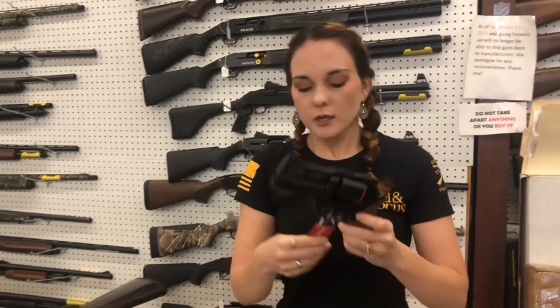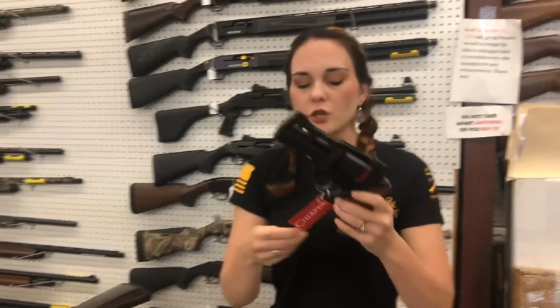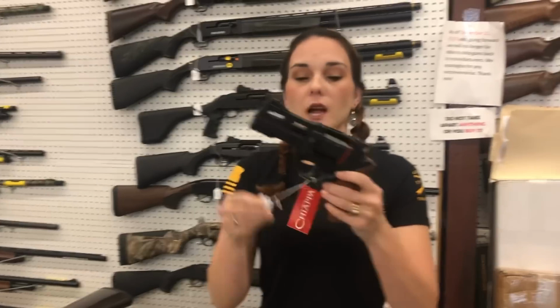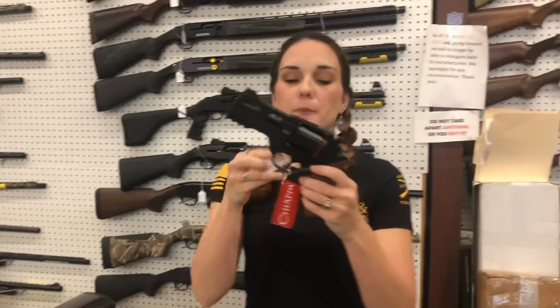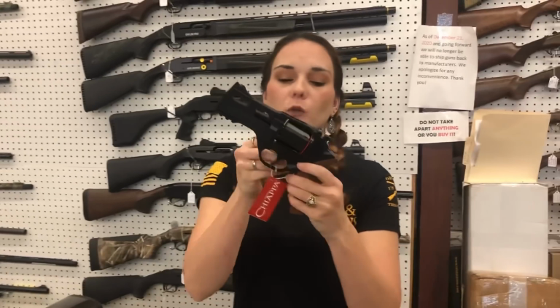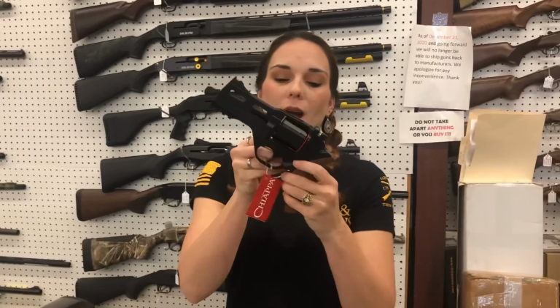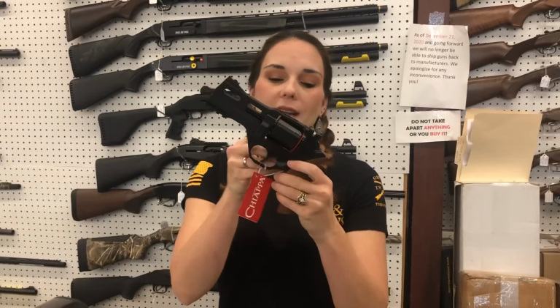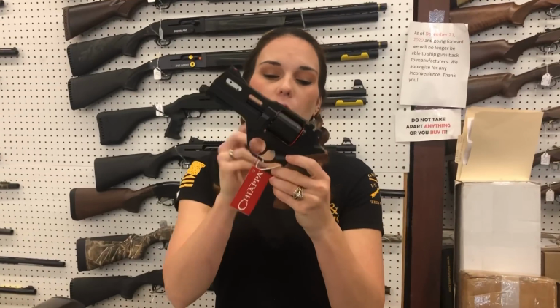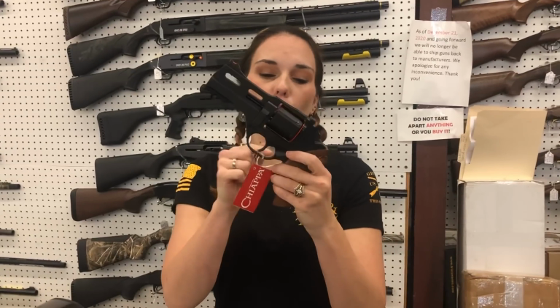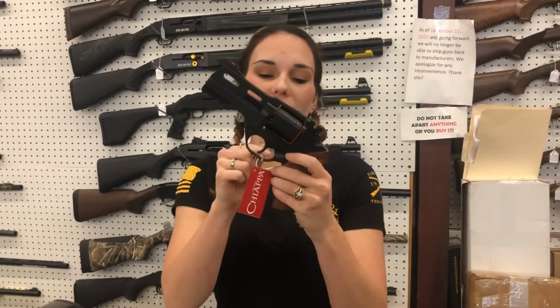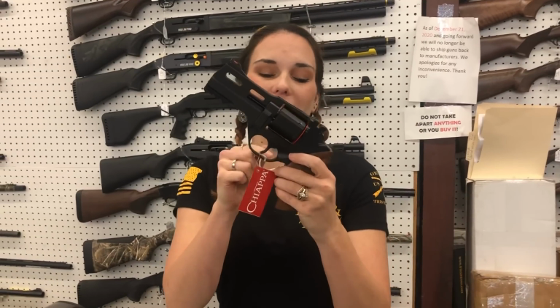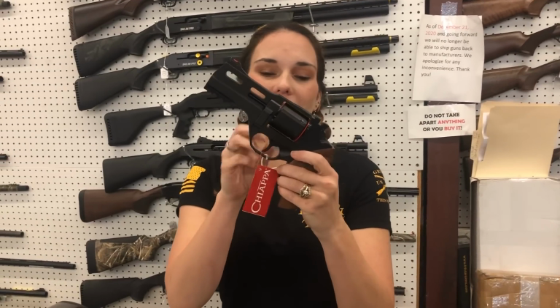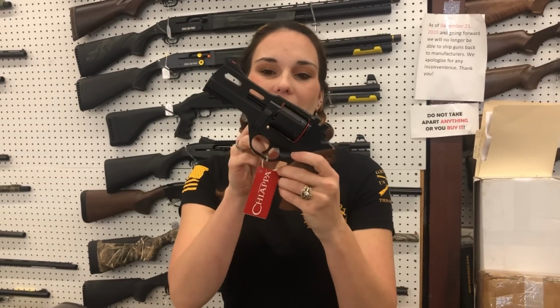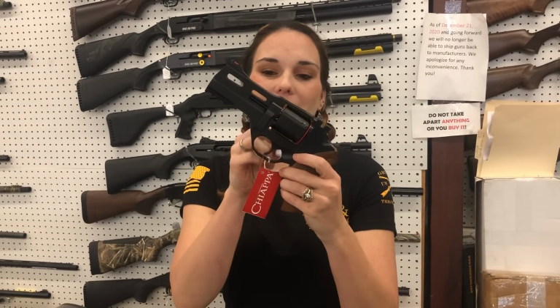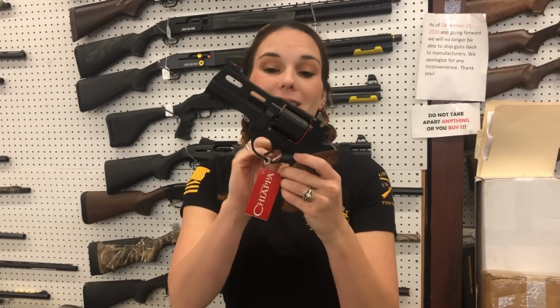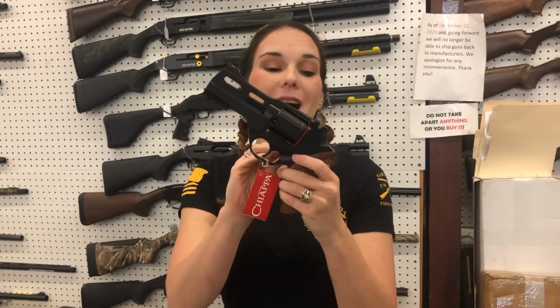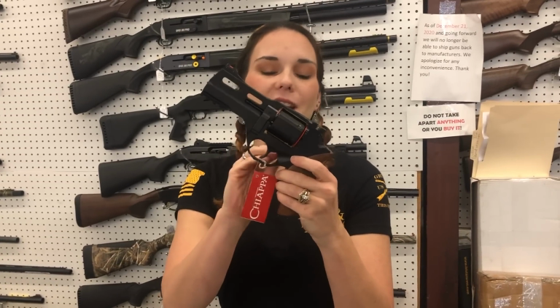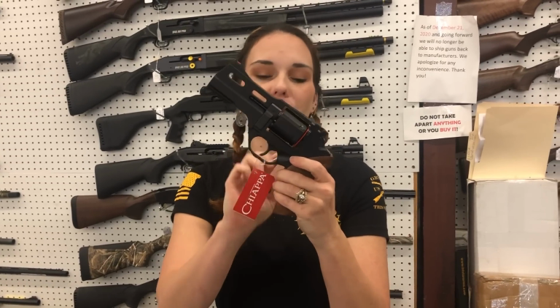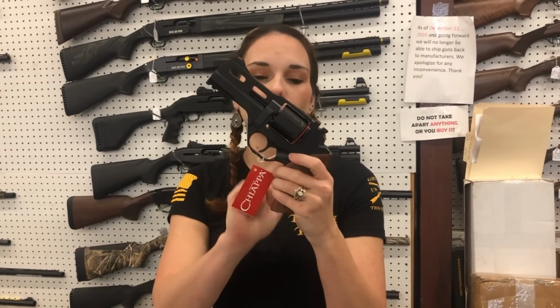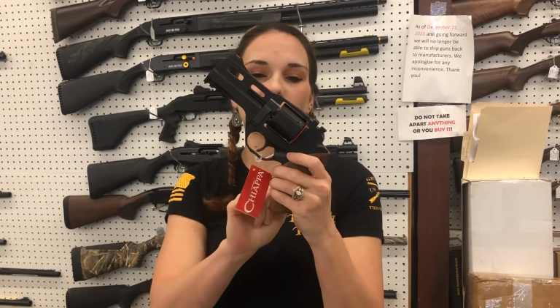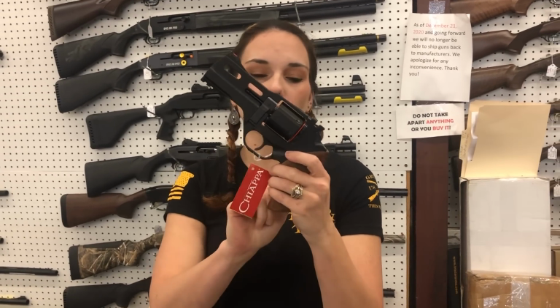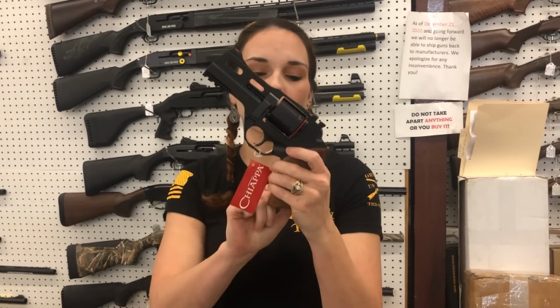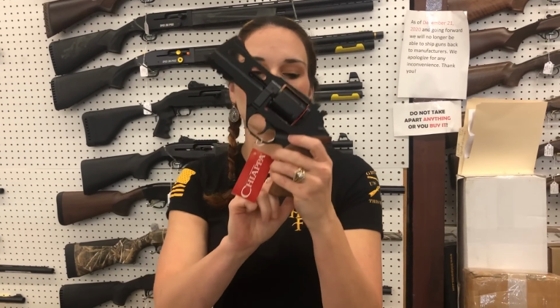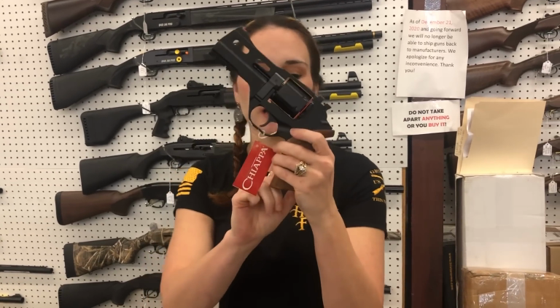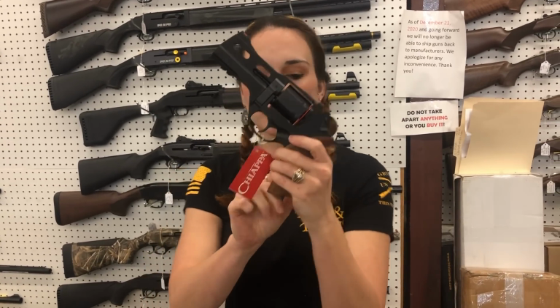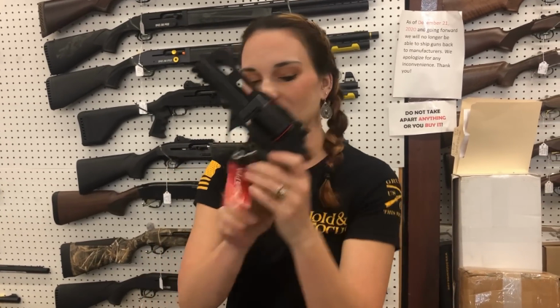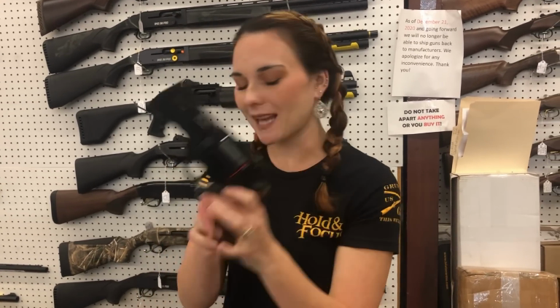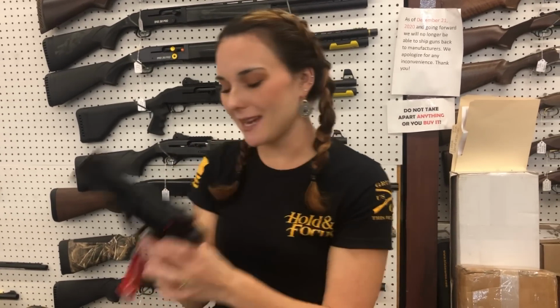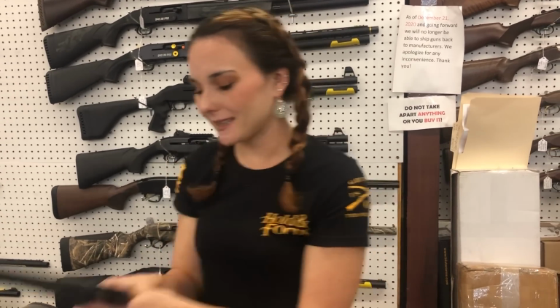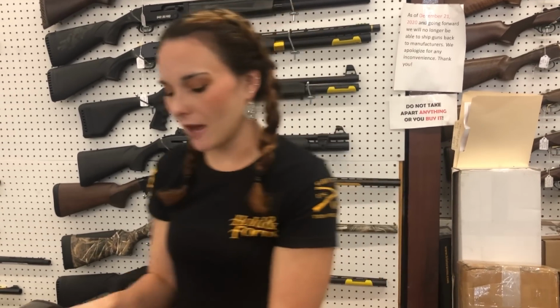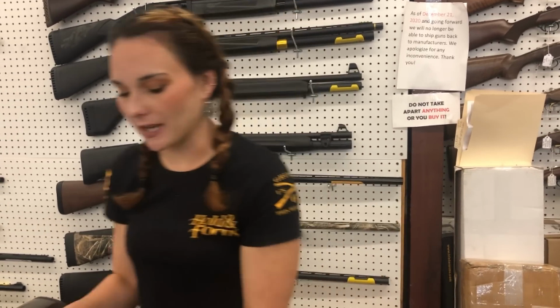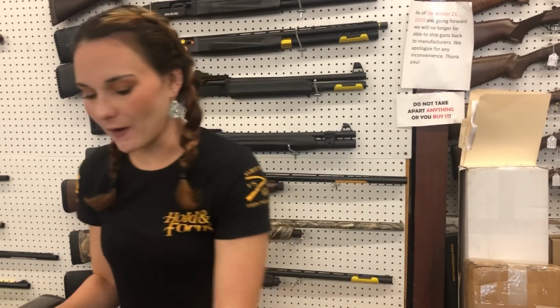Chiappa Rhino 40DS 9mm revolver y'all. She is $875.